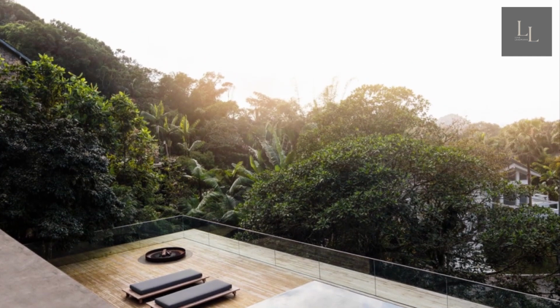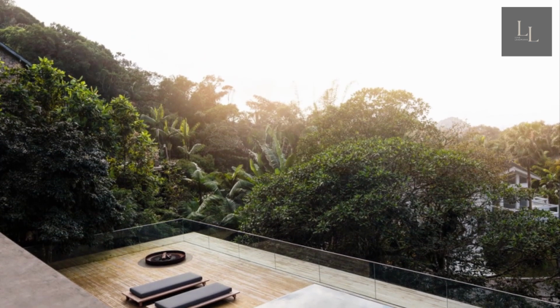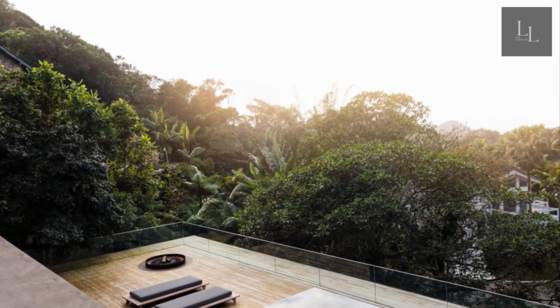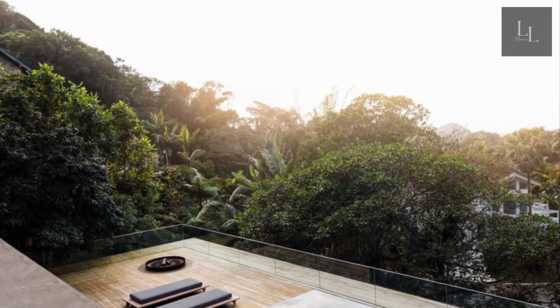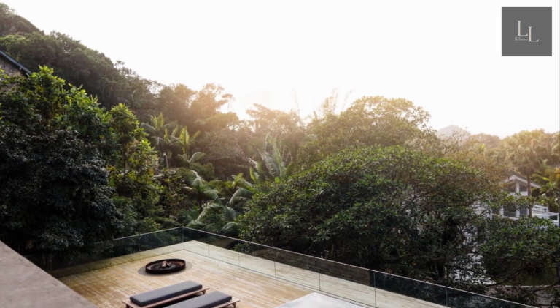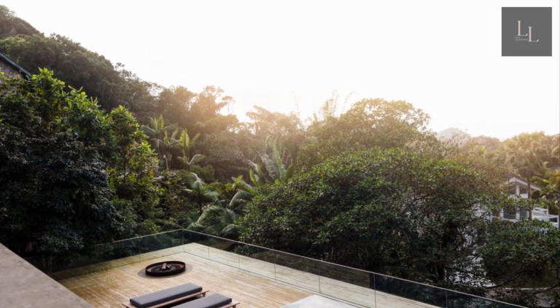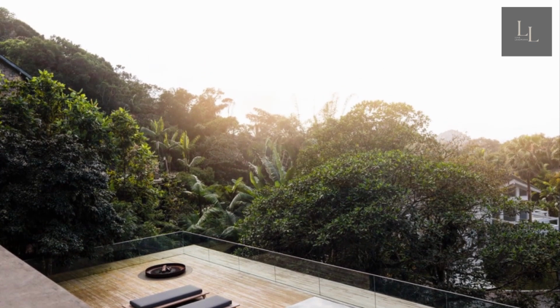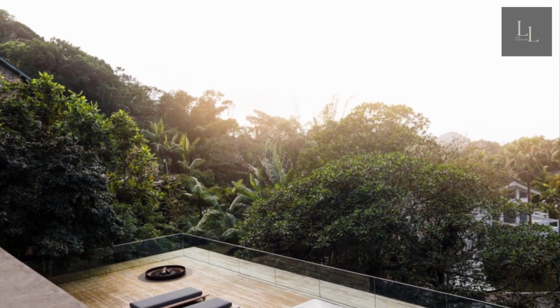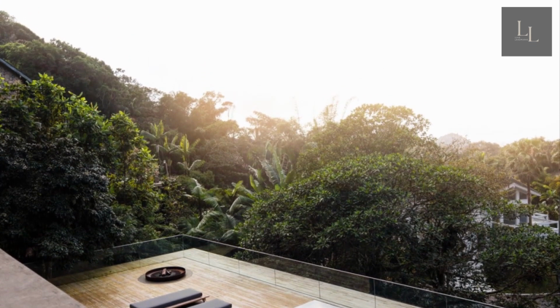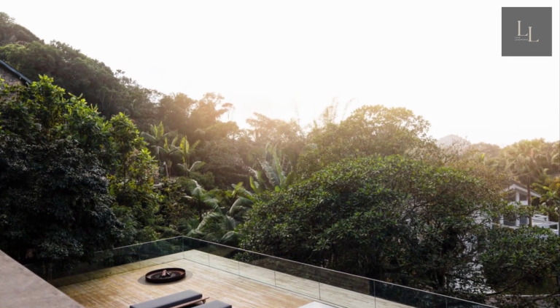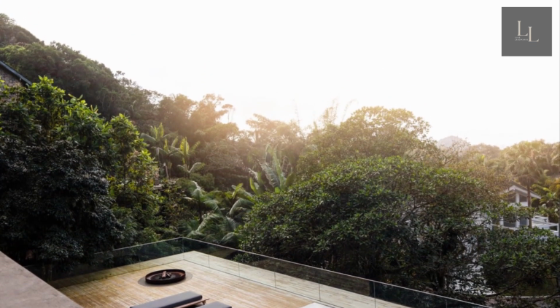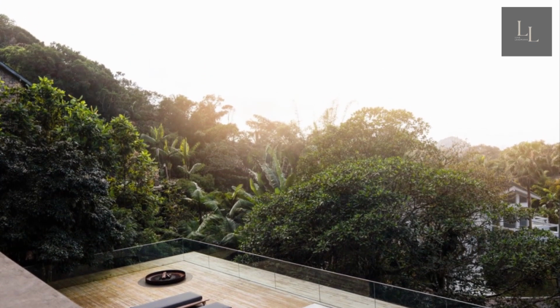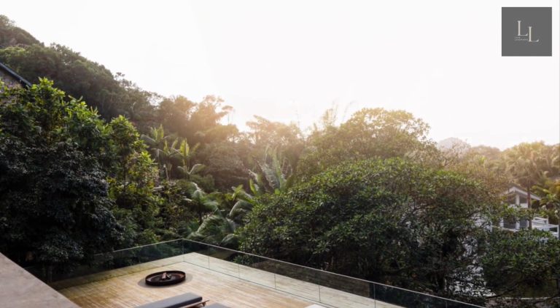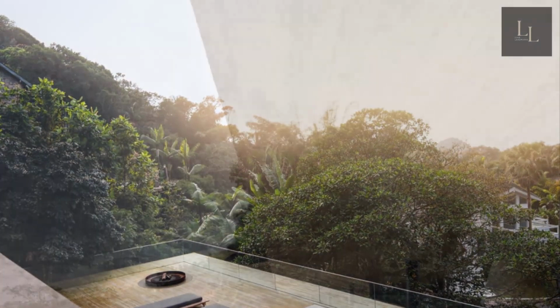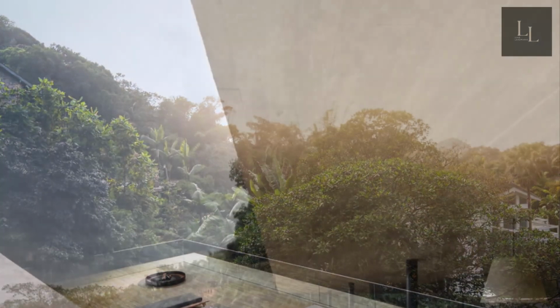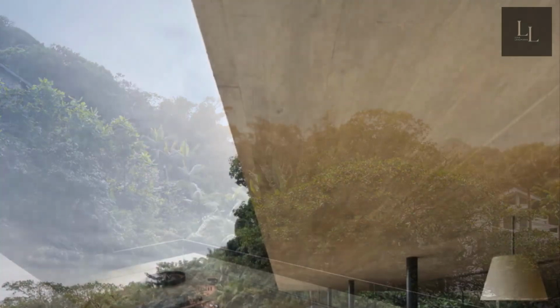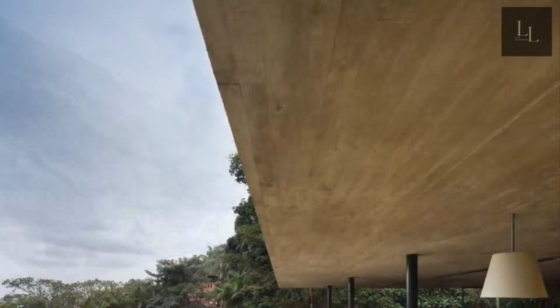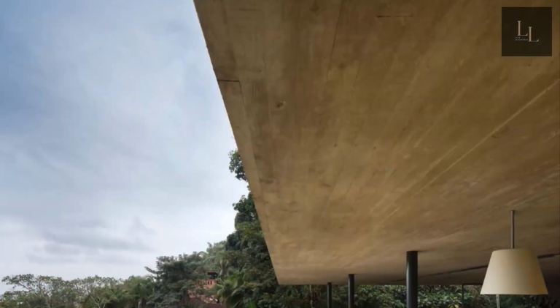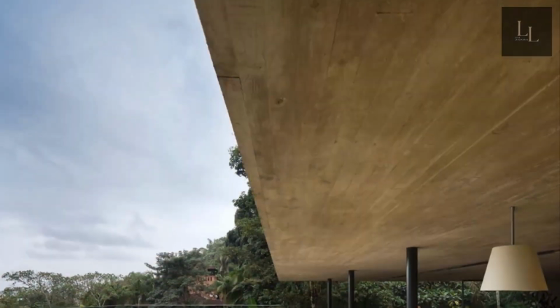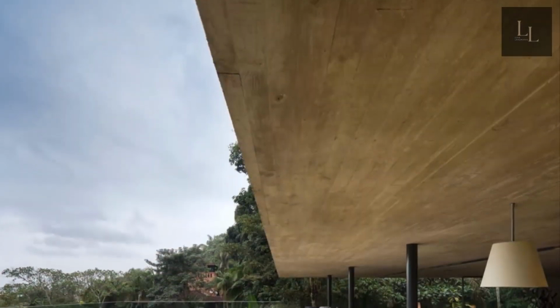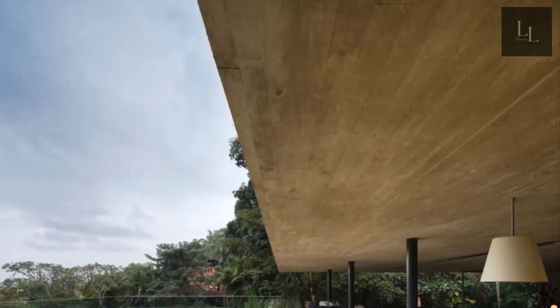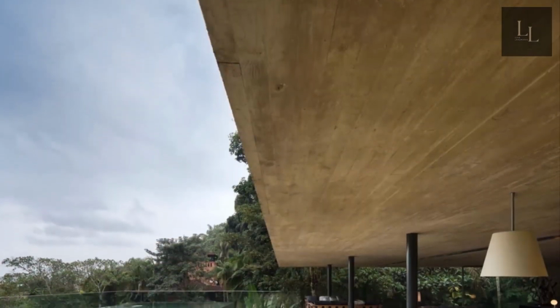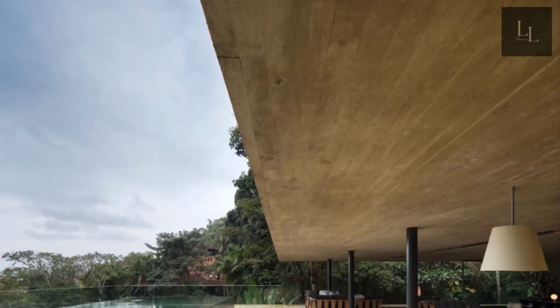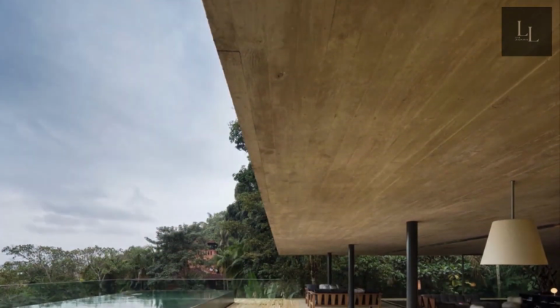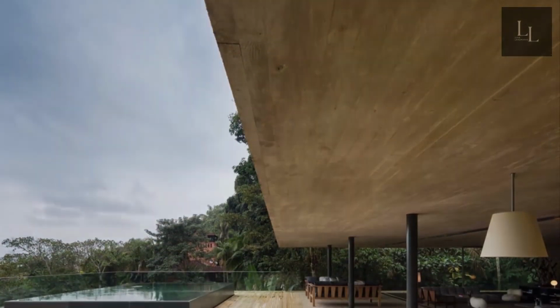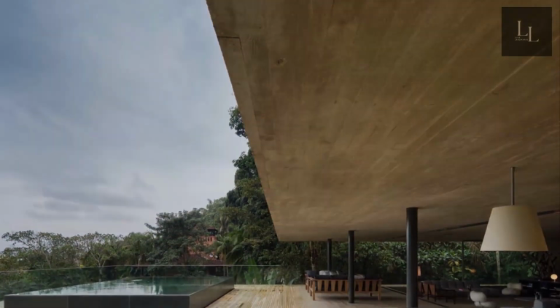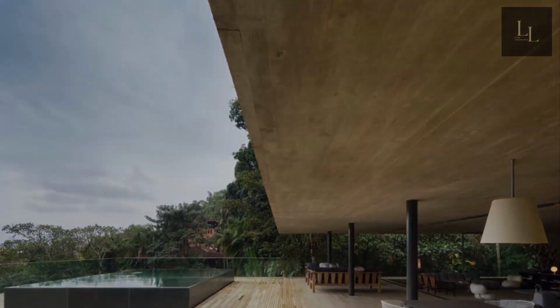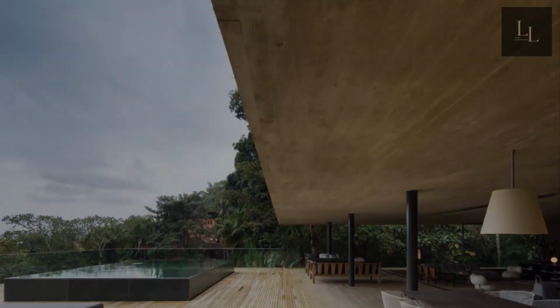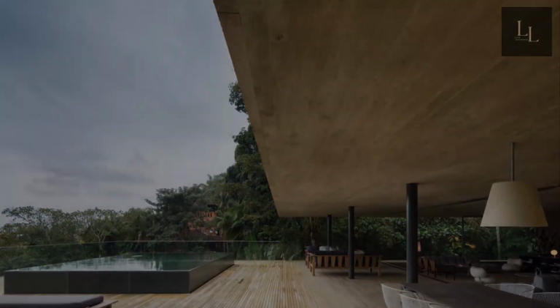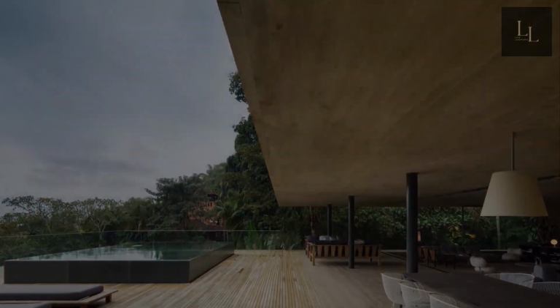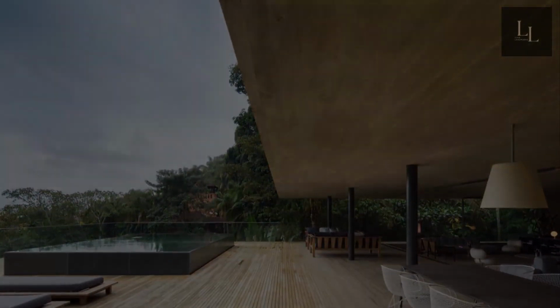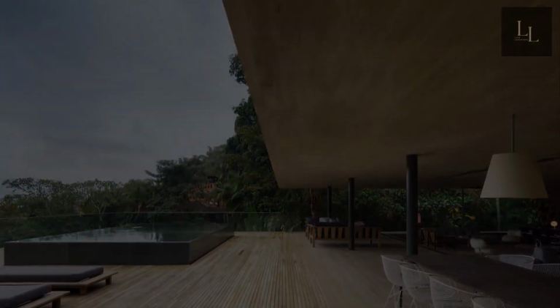For culinary pursuits, there's a summer kitchen, as well as an ice cream maker, a pizza oven, and a 1,000-bottle wine cellar.